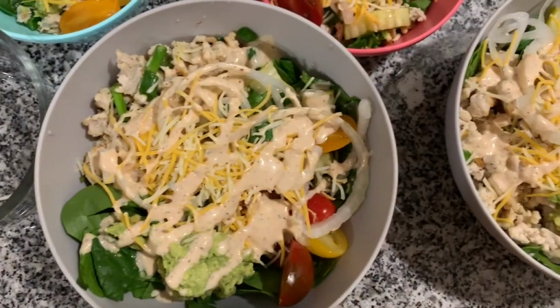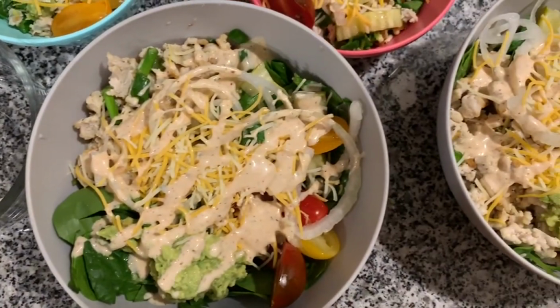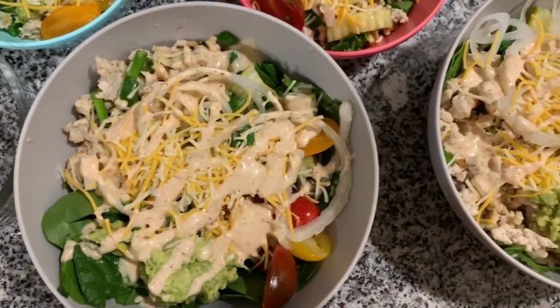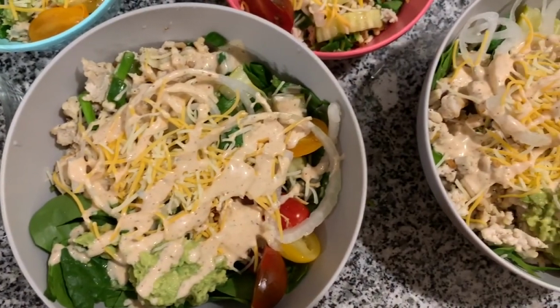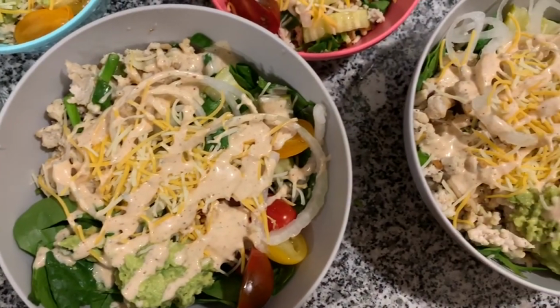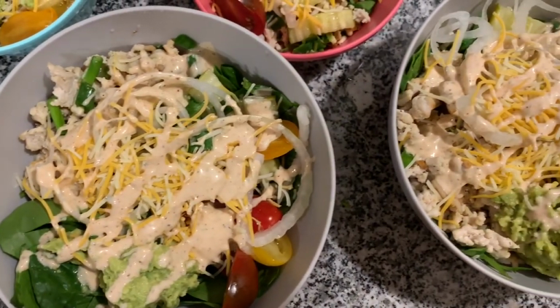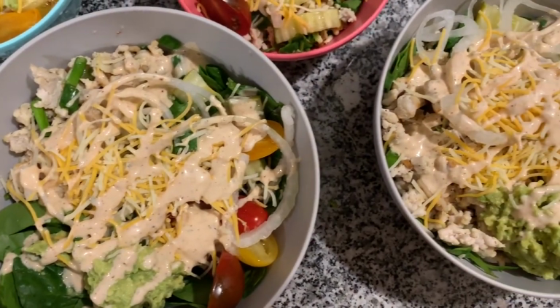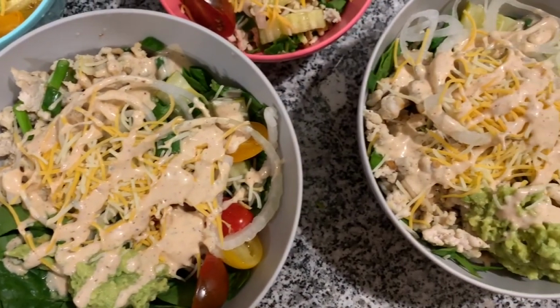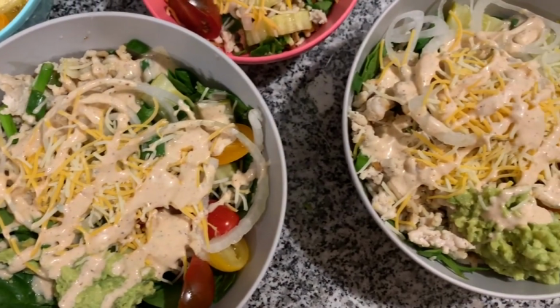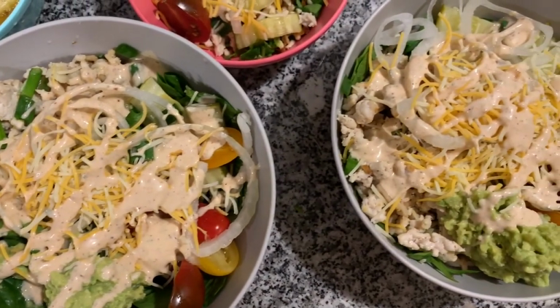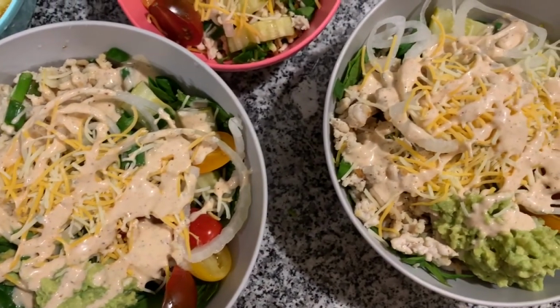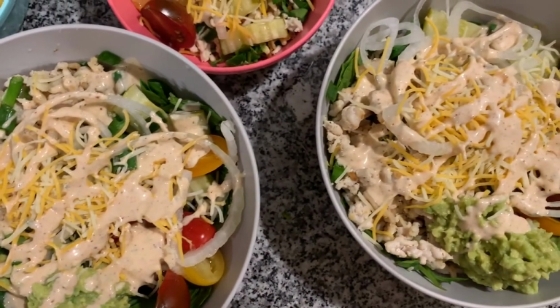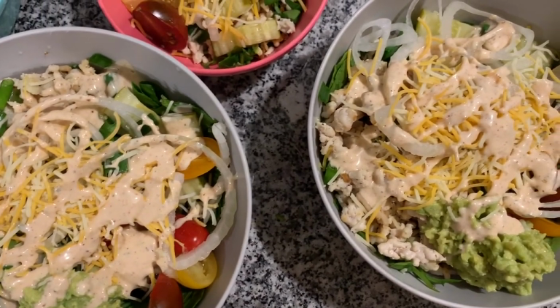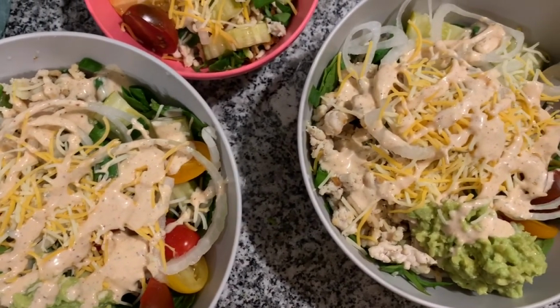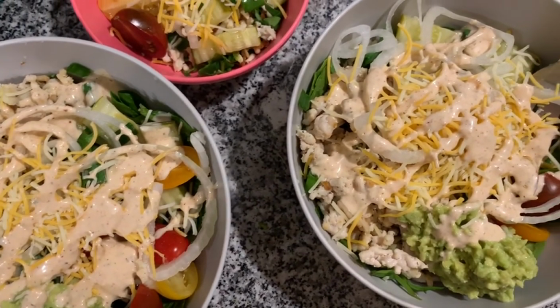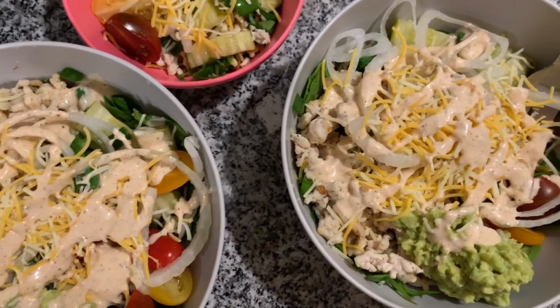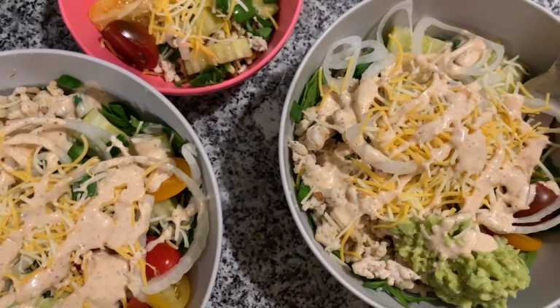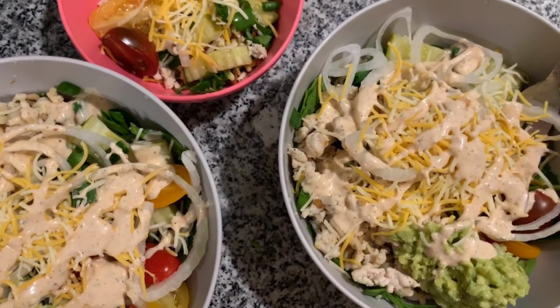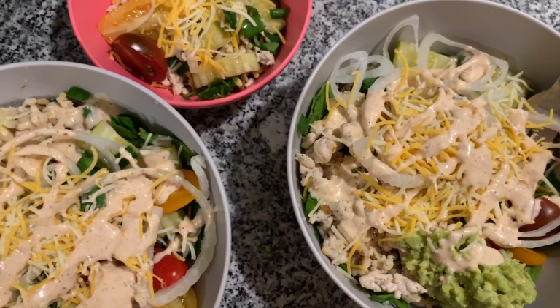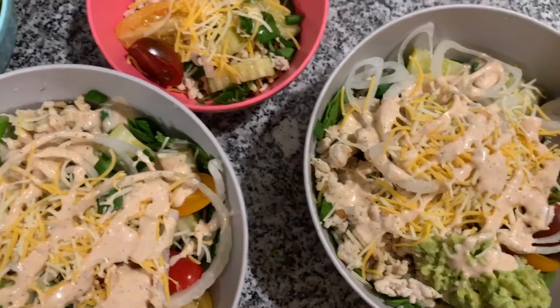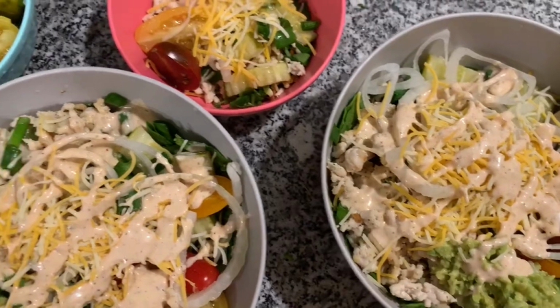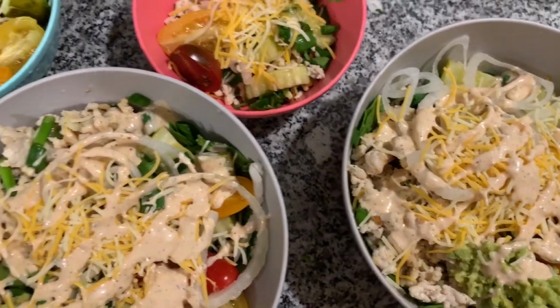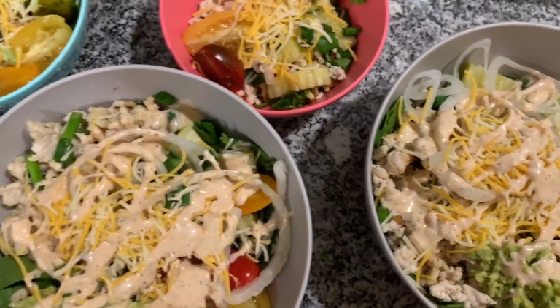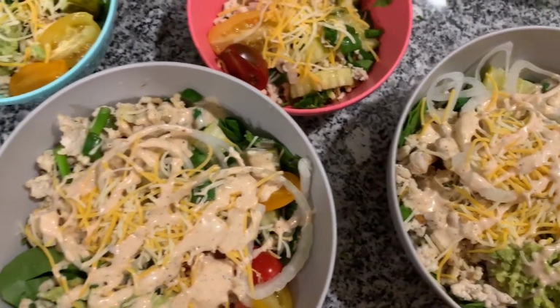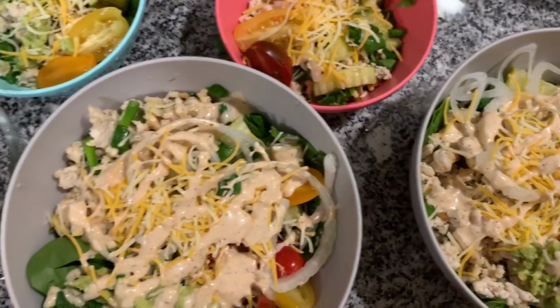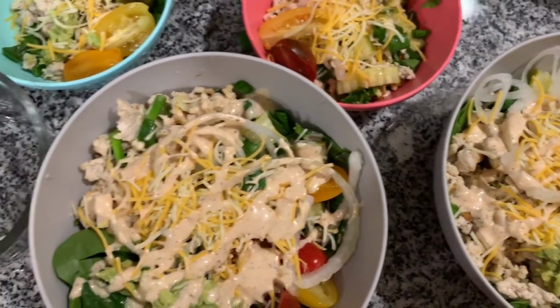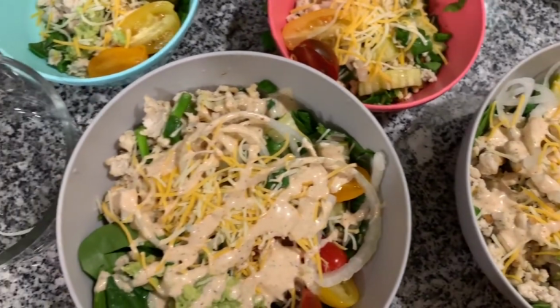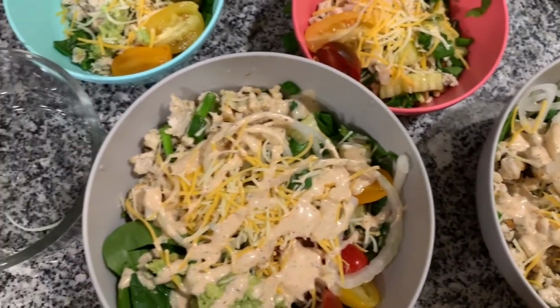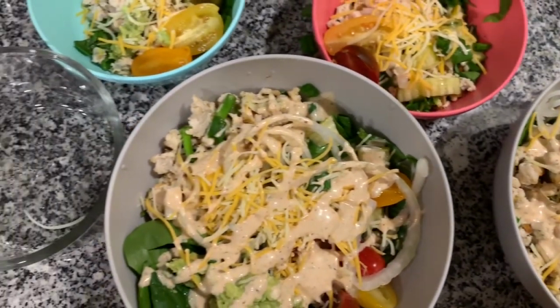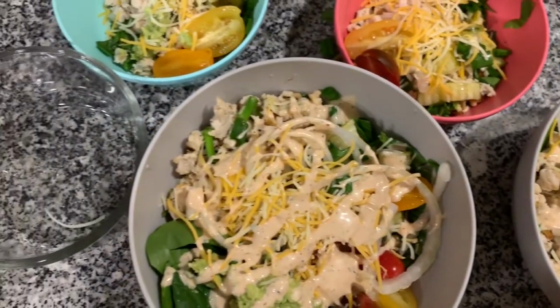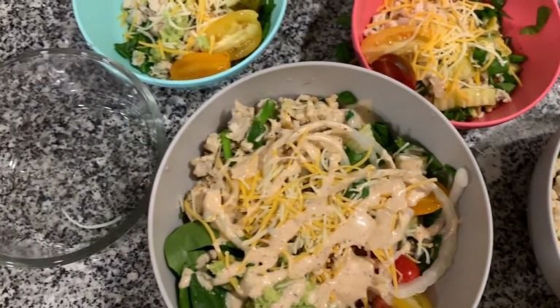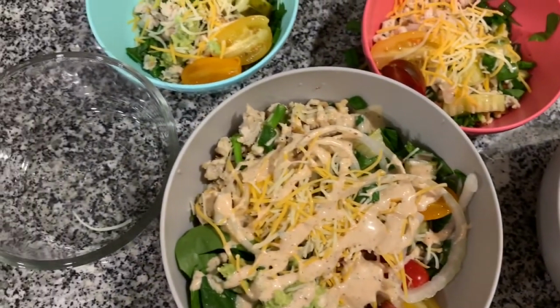If you guys recreate this meal, please let me know in the comments below. I'll see you in my next video — bye guys!